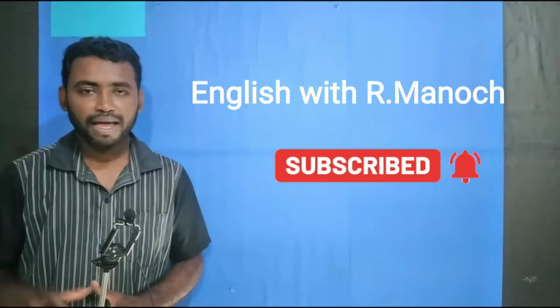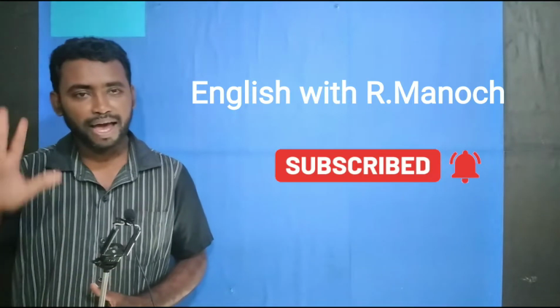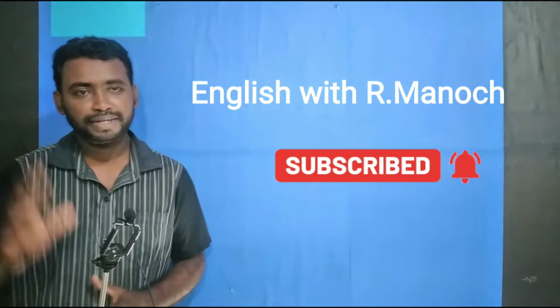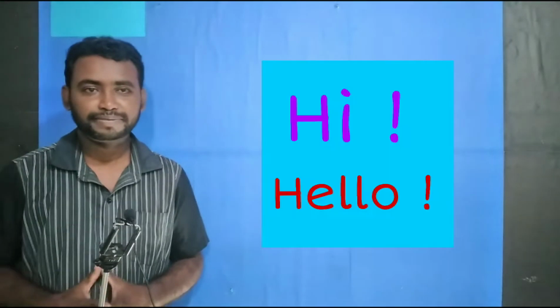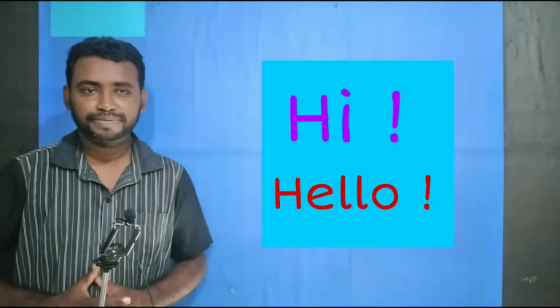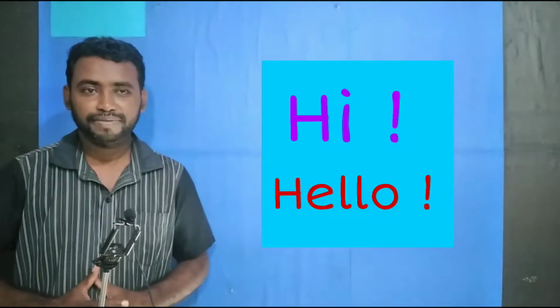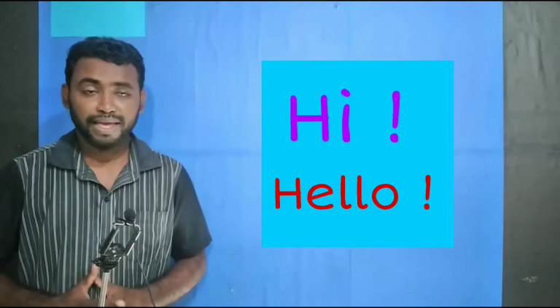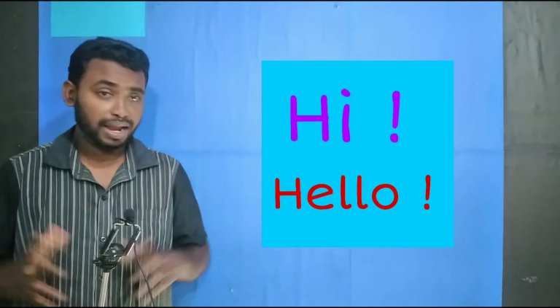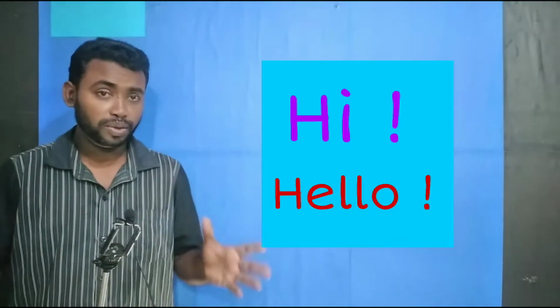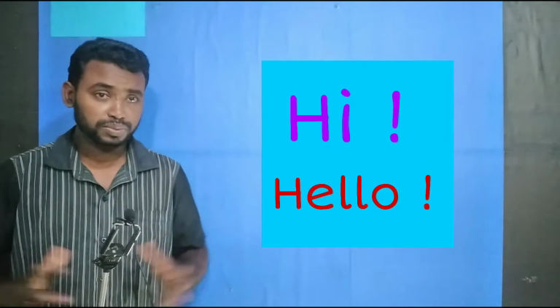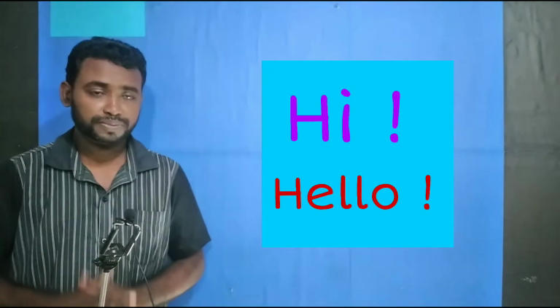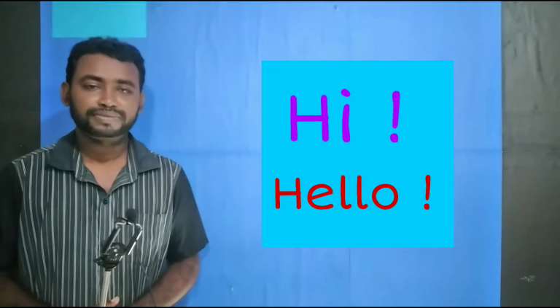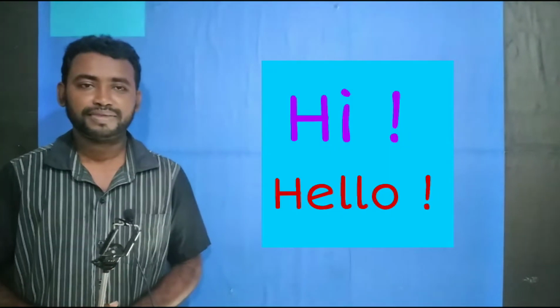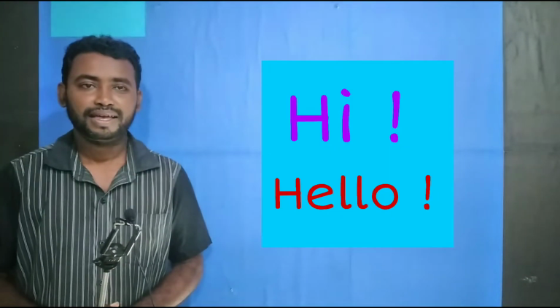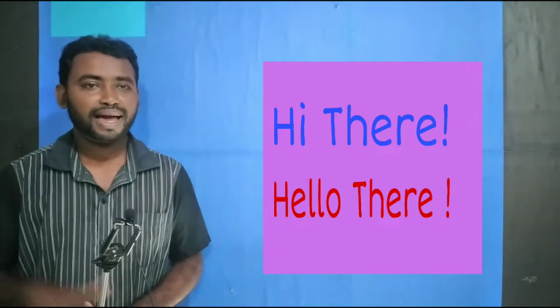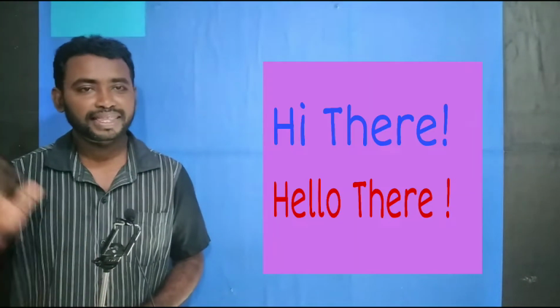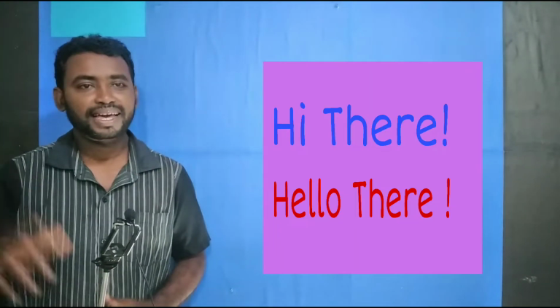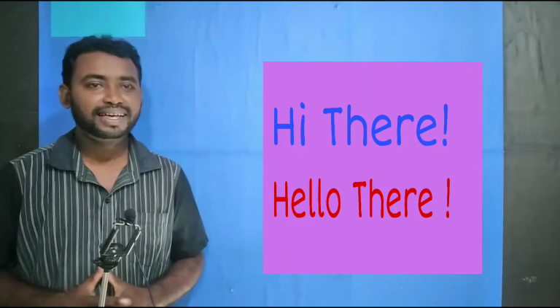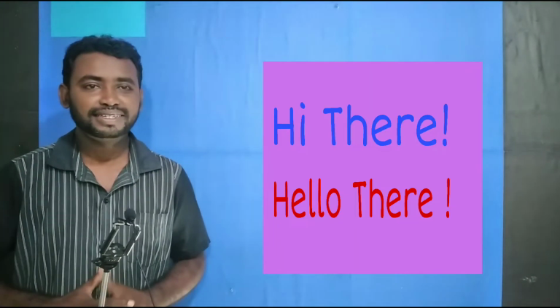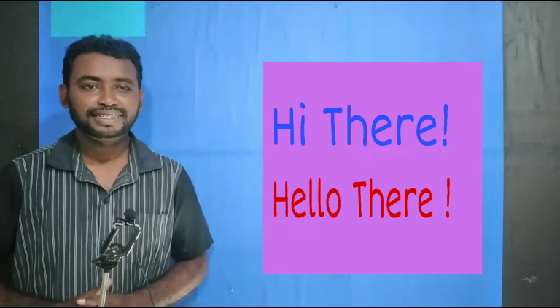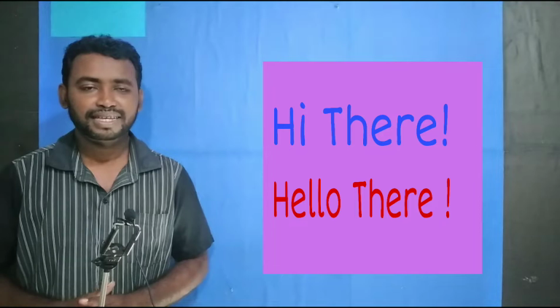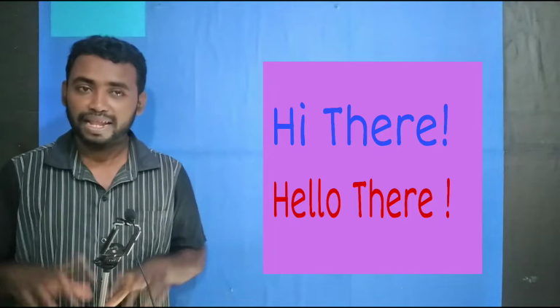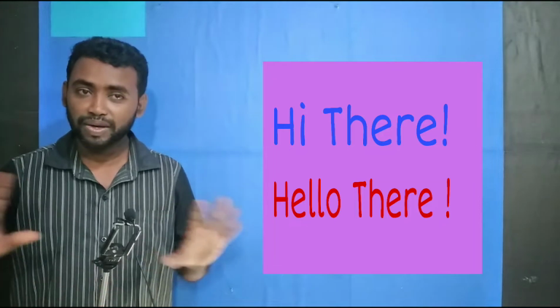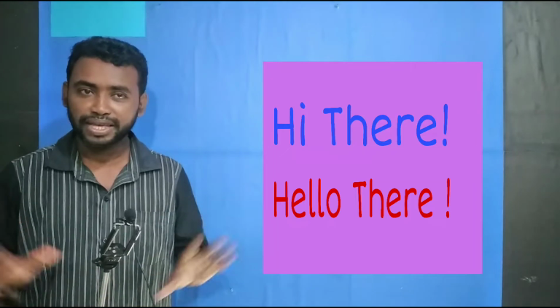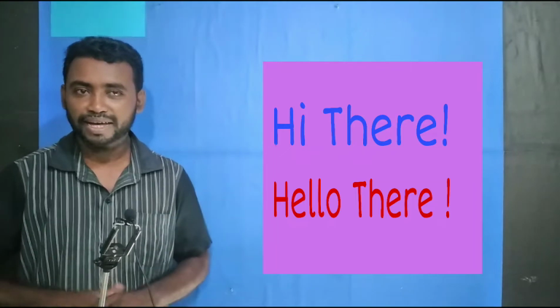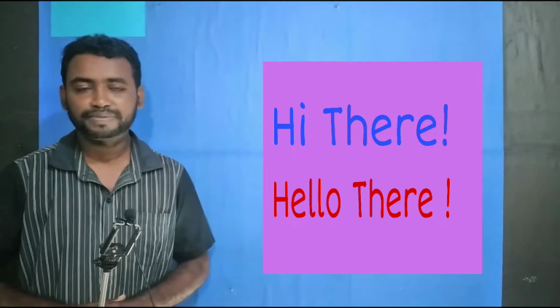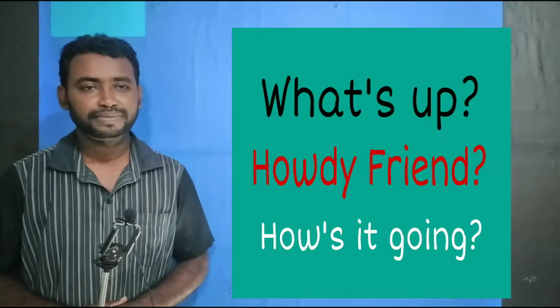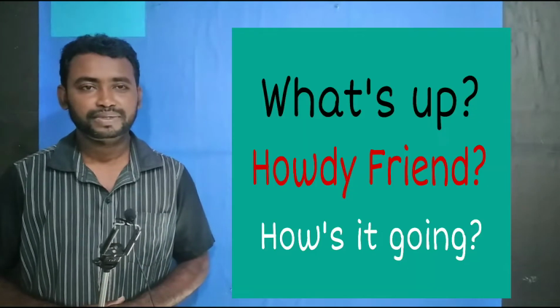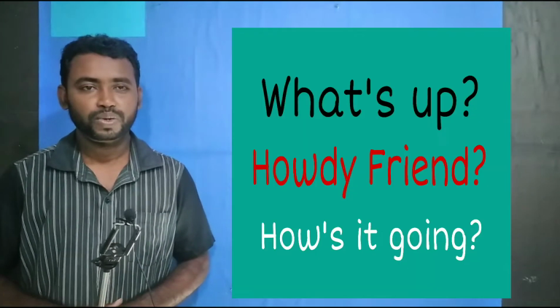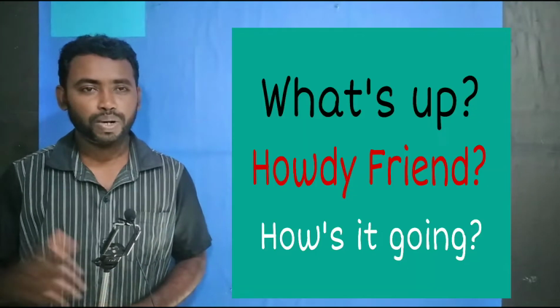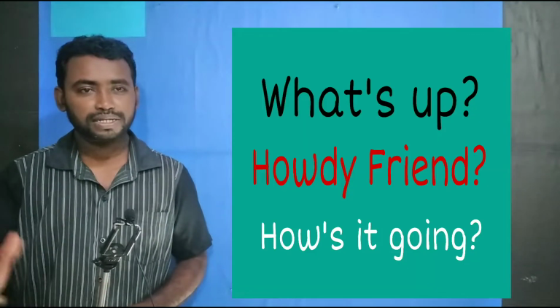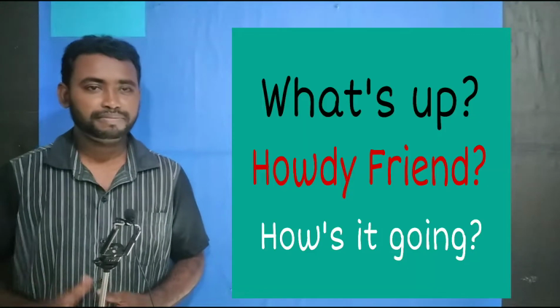Hi. Hello. Hi there. Hello there. What's up?